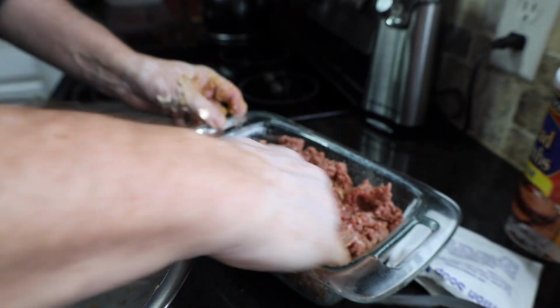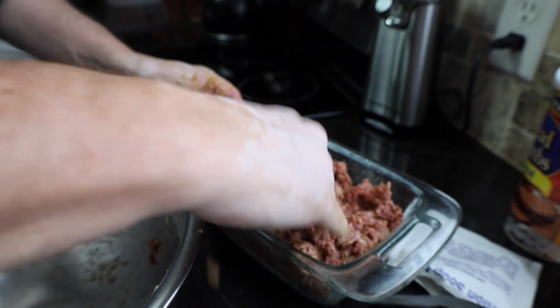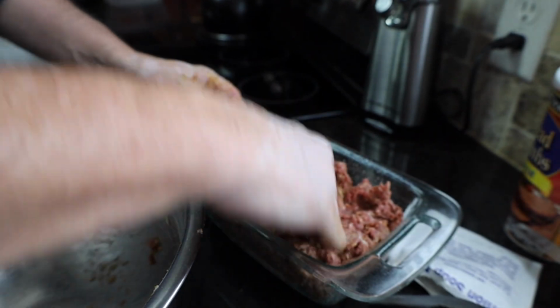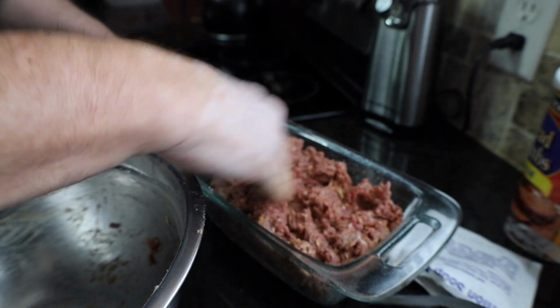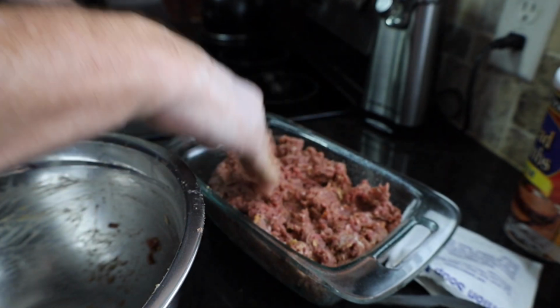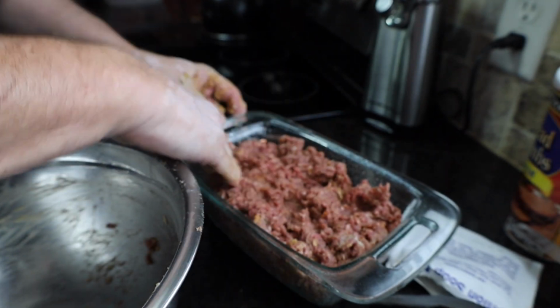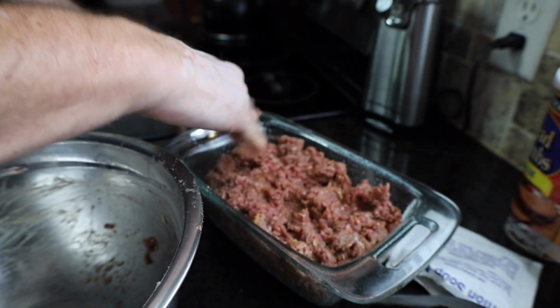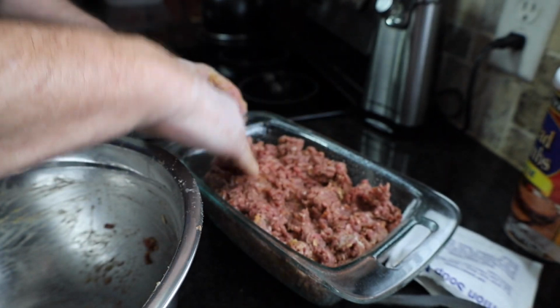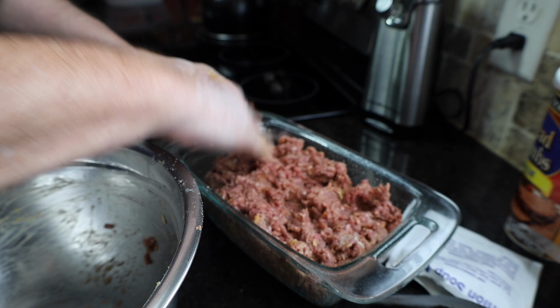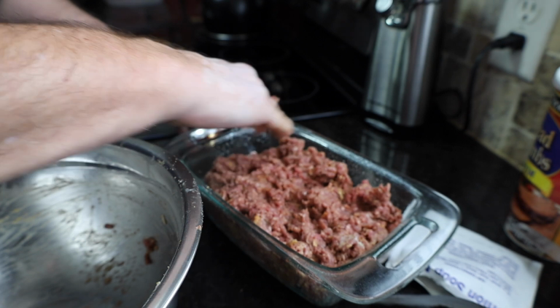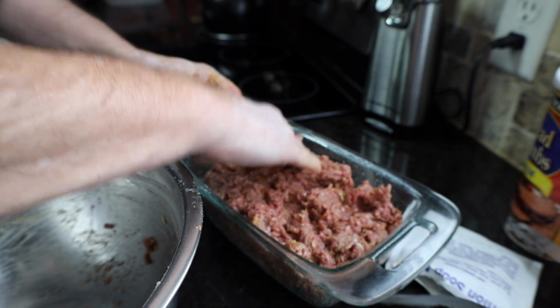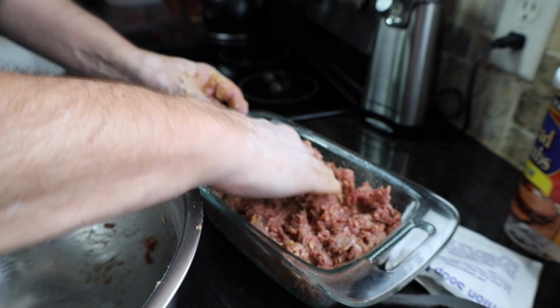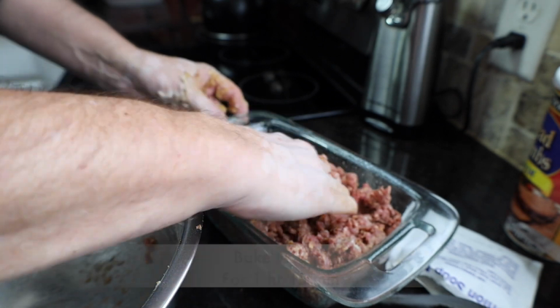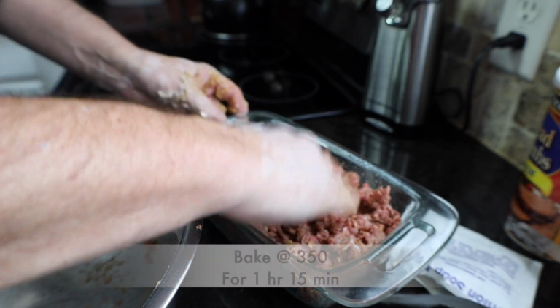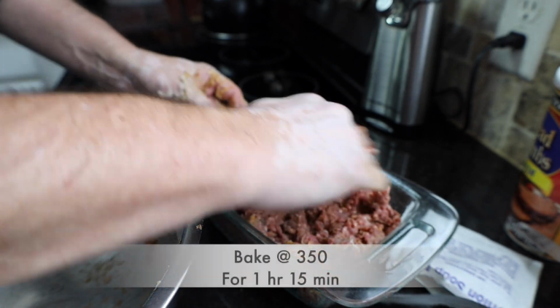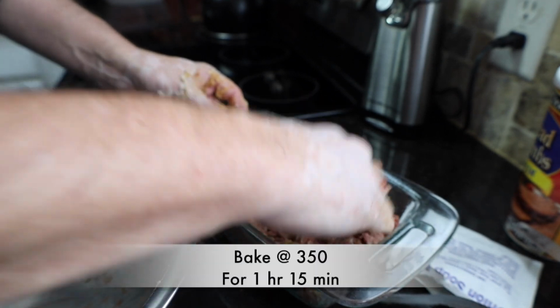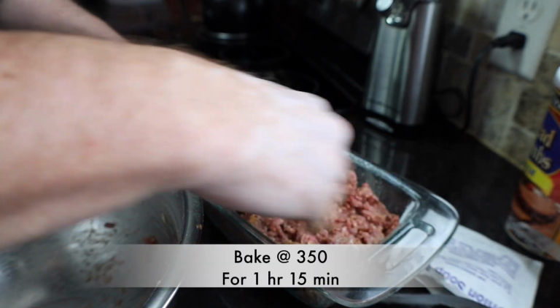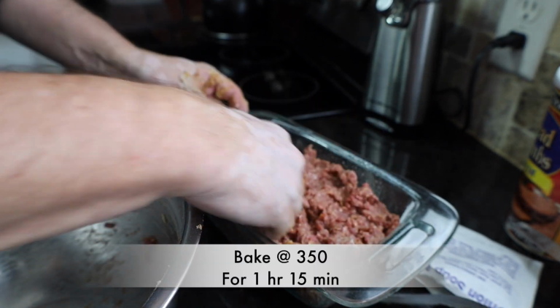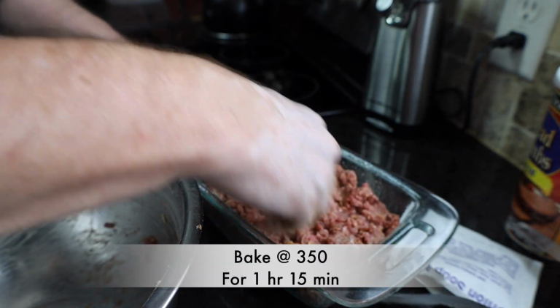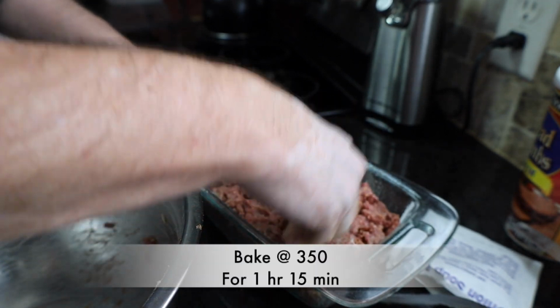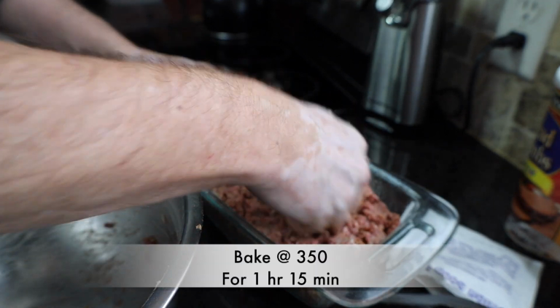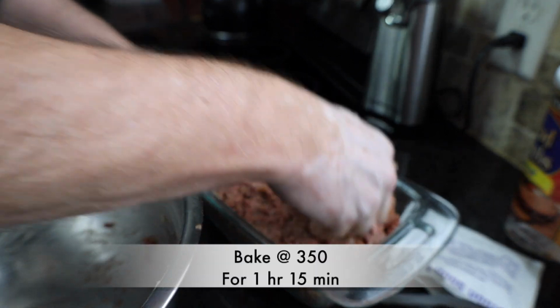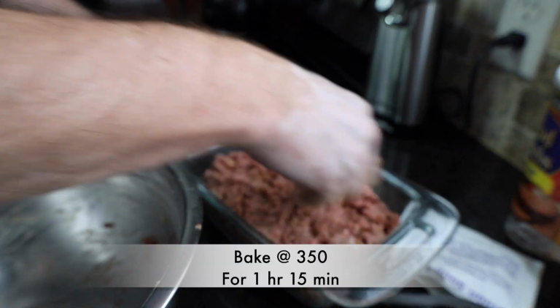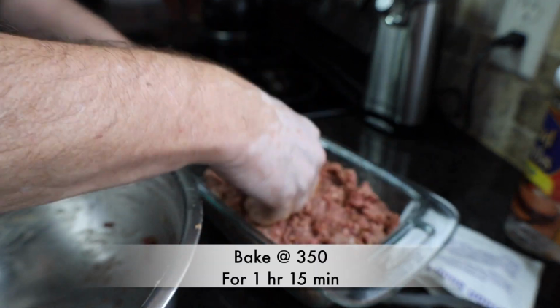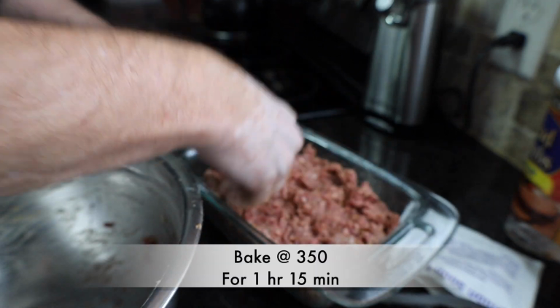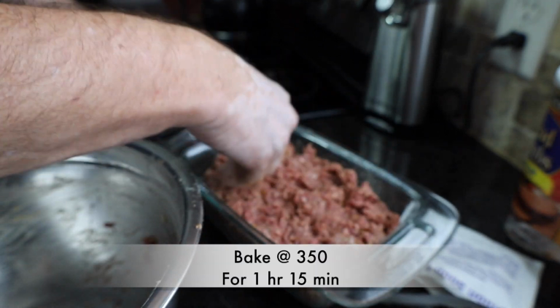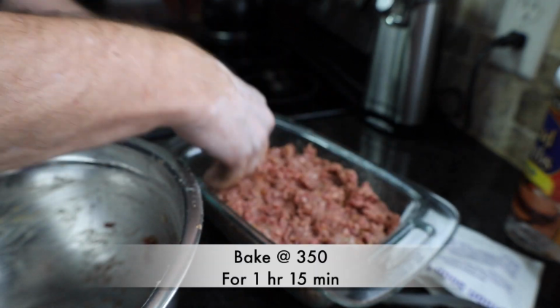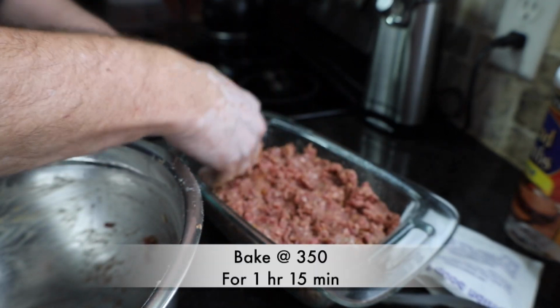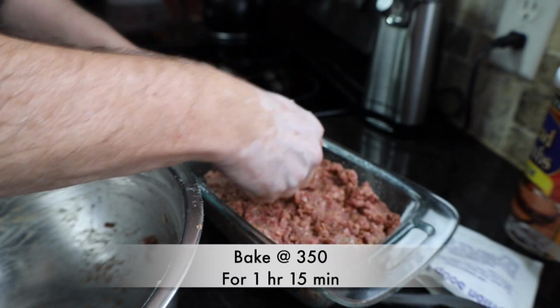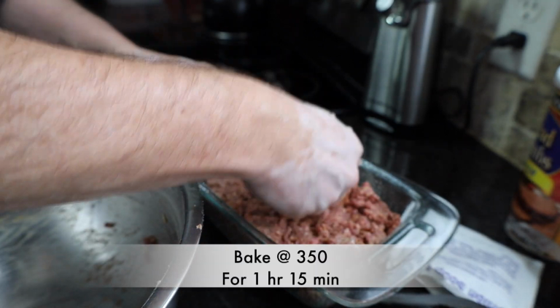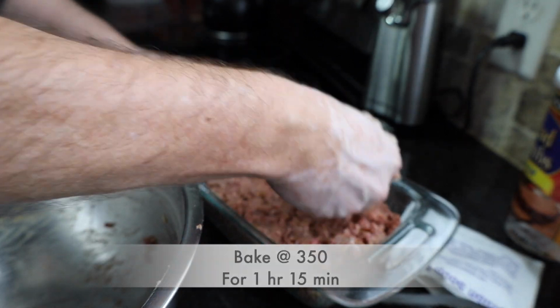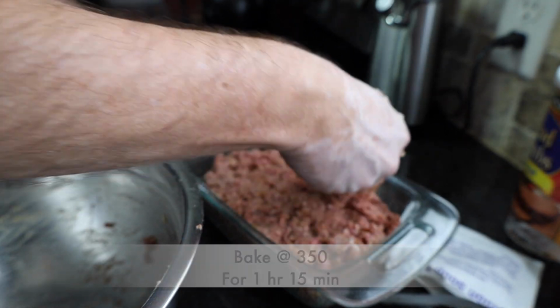We've preheated our oven to 350 degrees and we're going to bake that for an hour and 15 minutes.